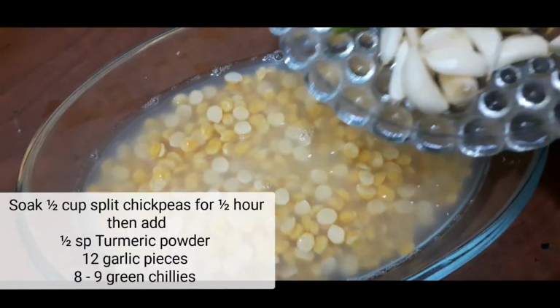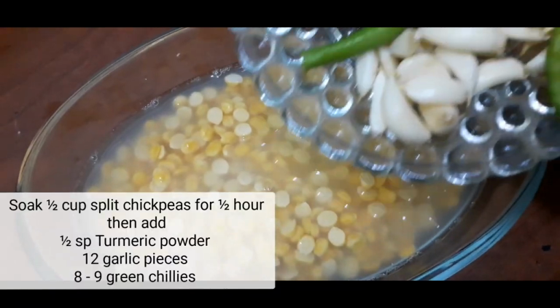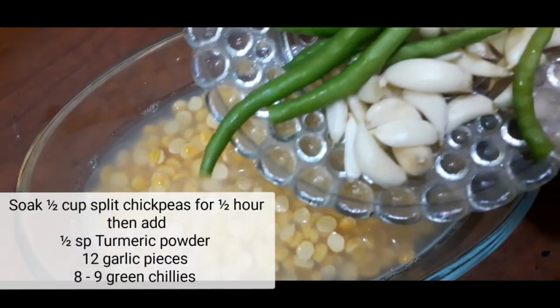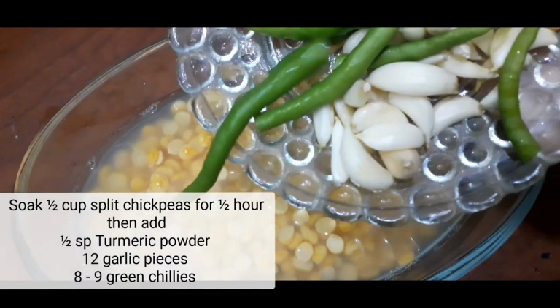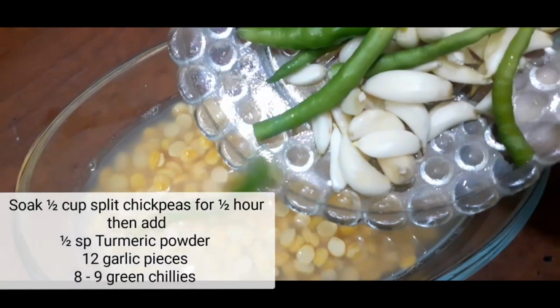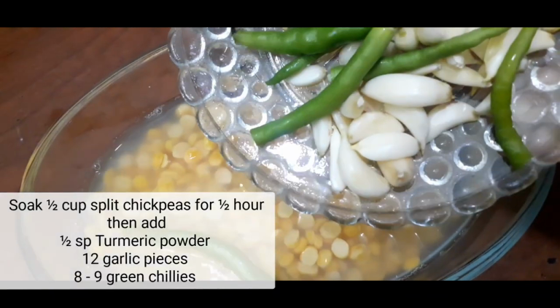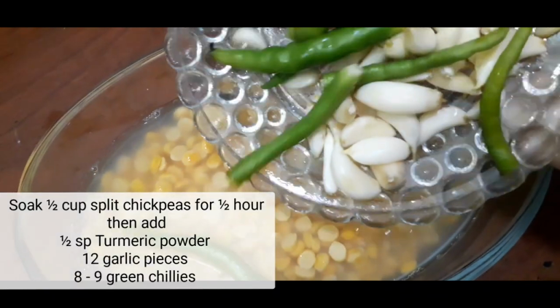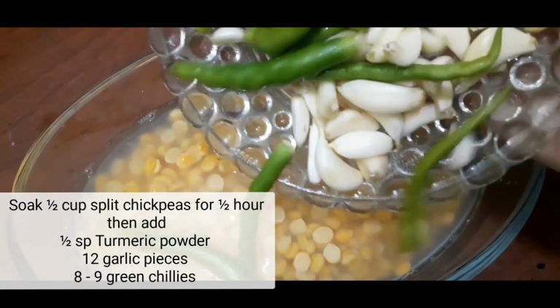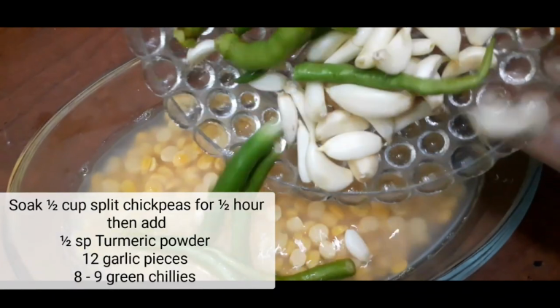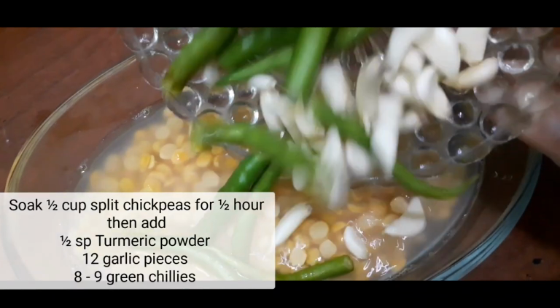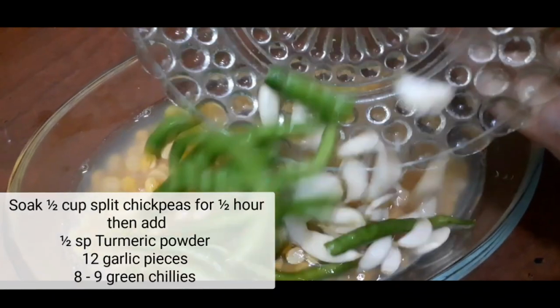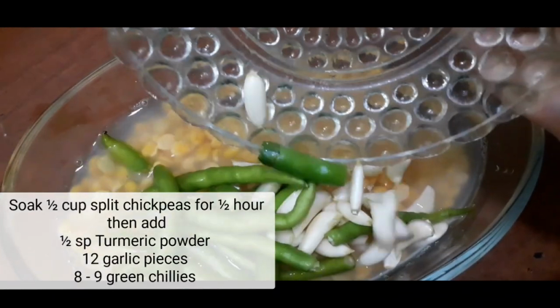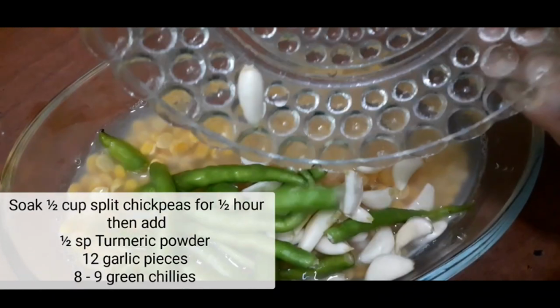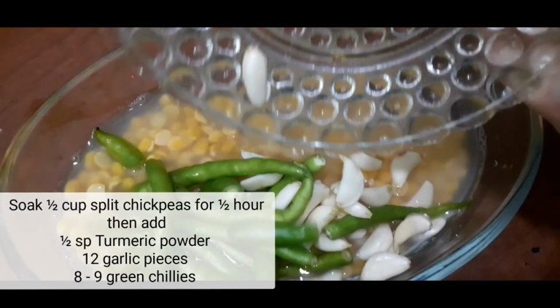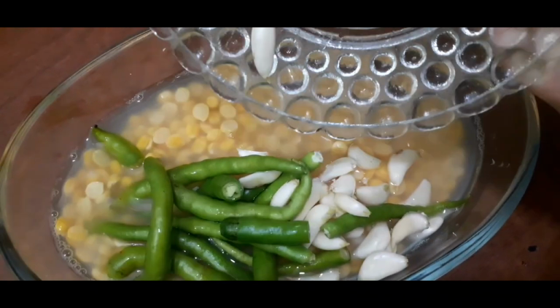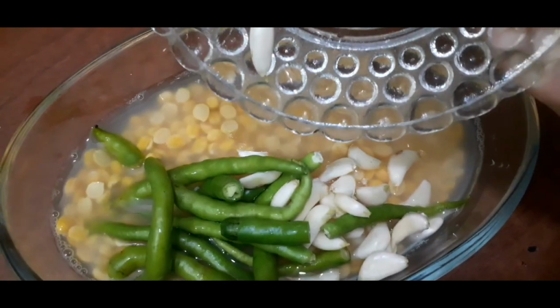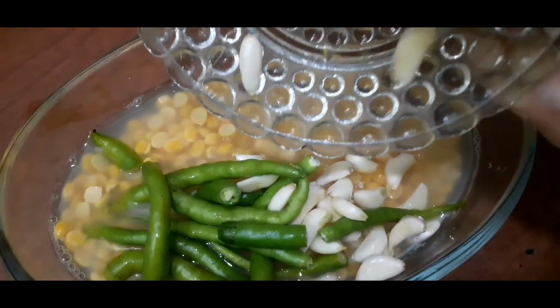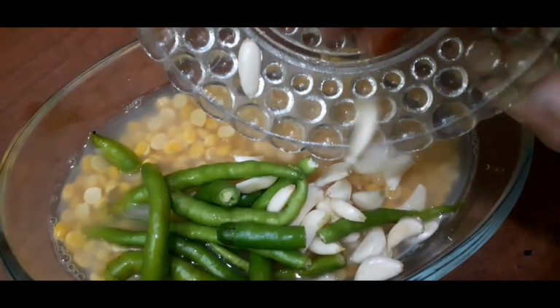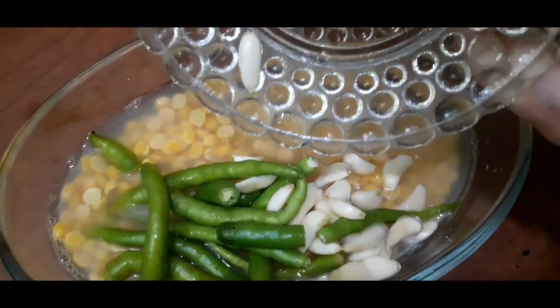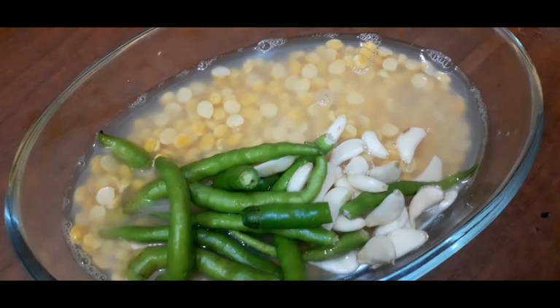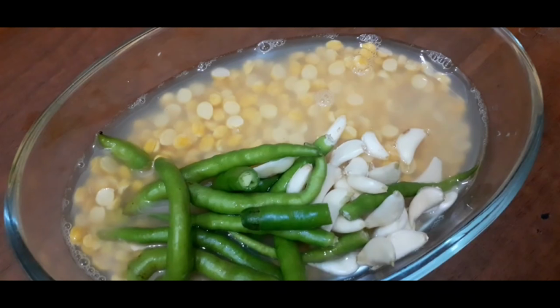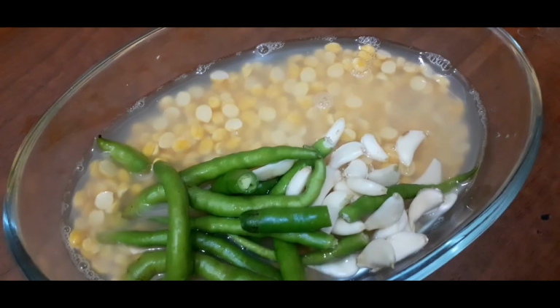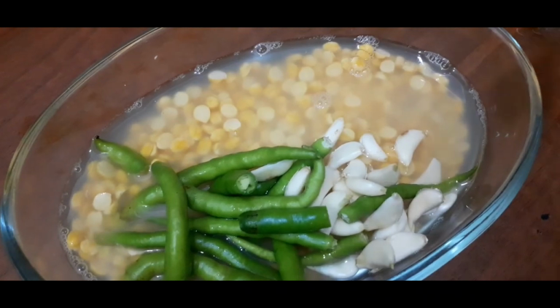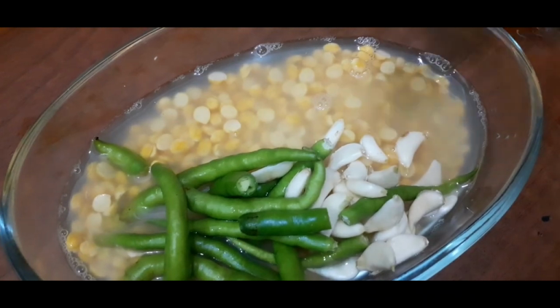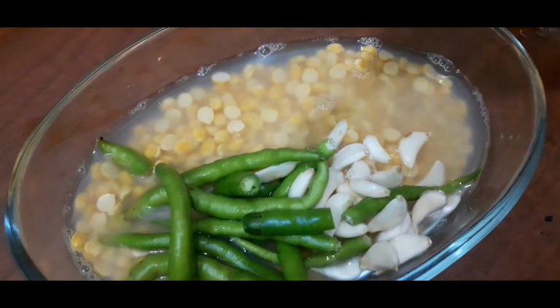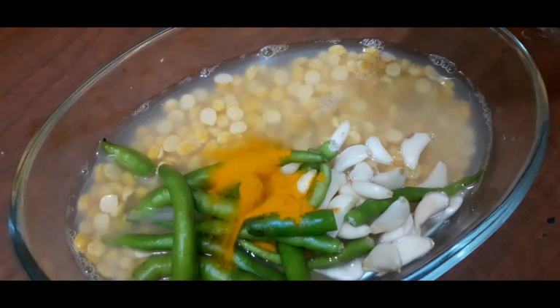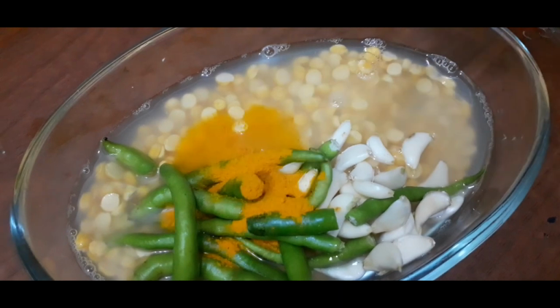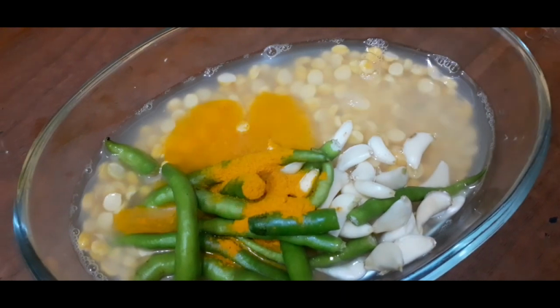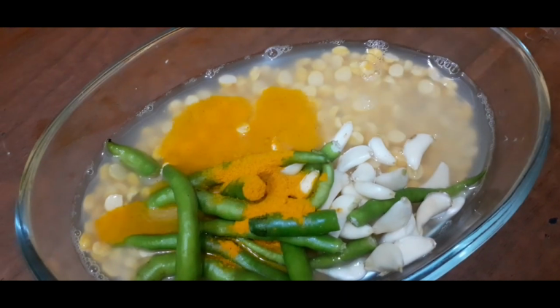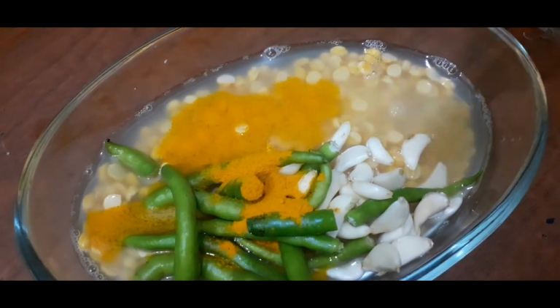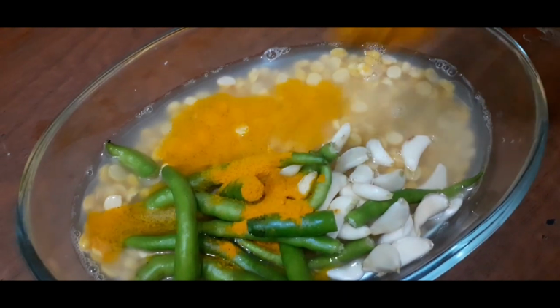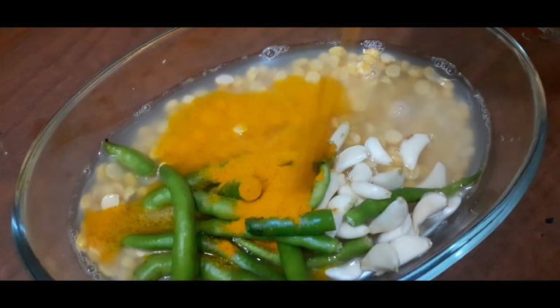Soak half cup chickpeas and add some turmeric powder. This is garlic.